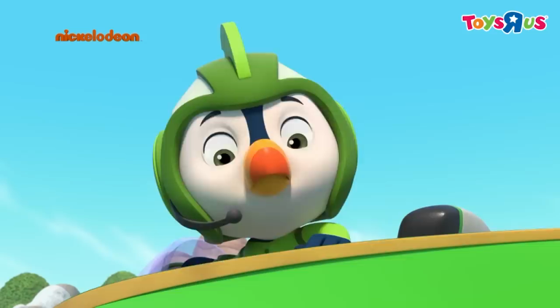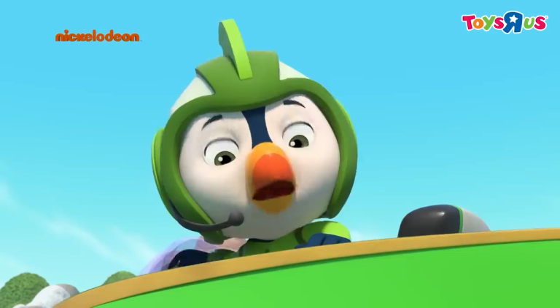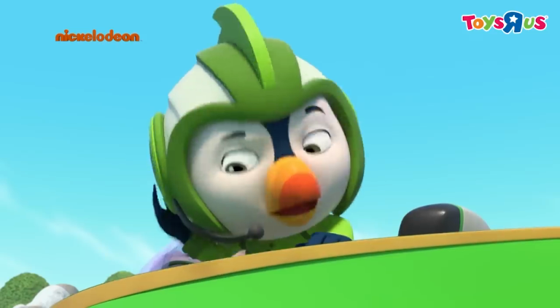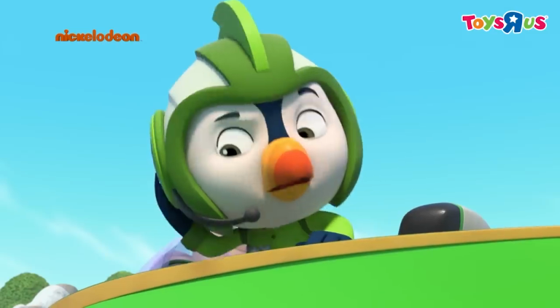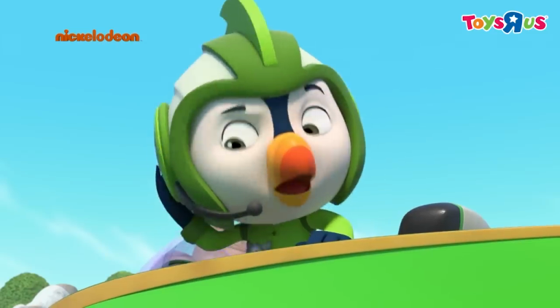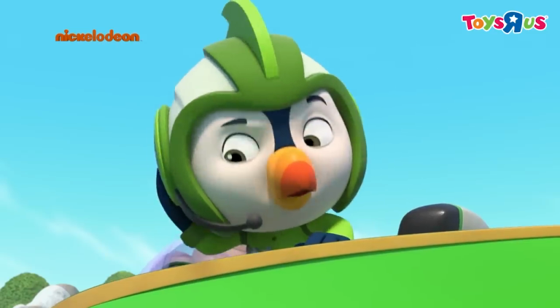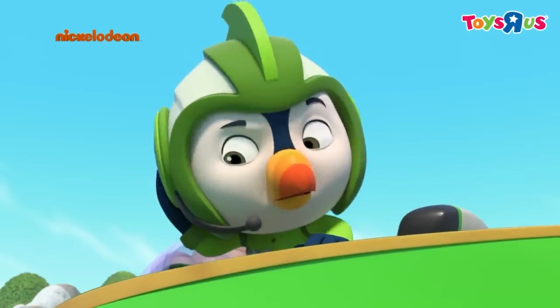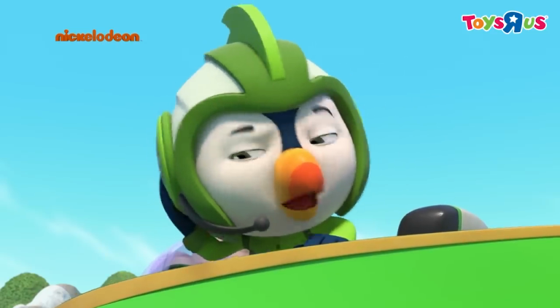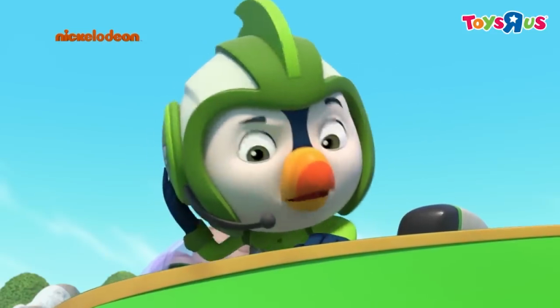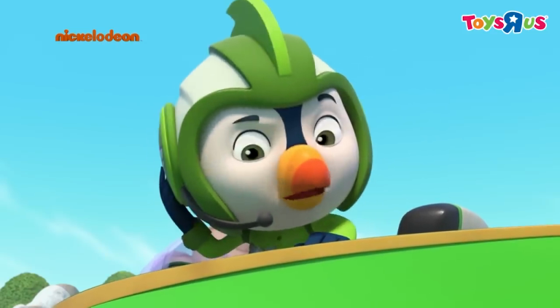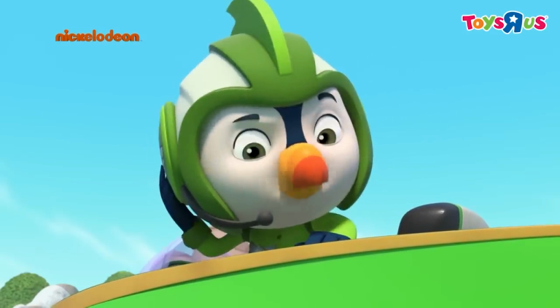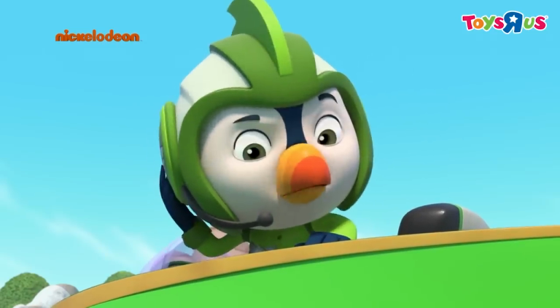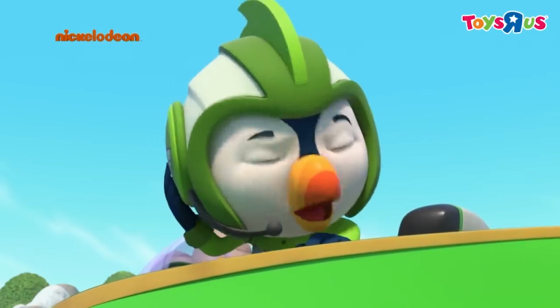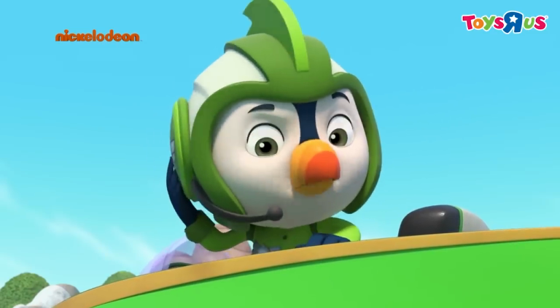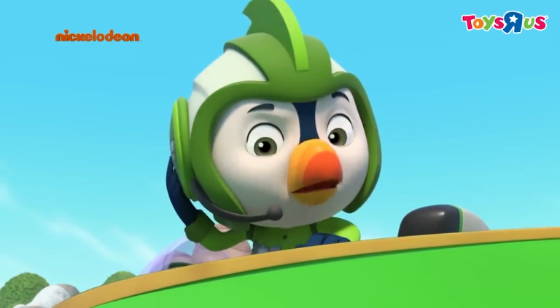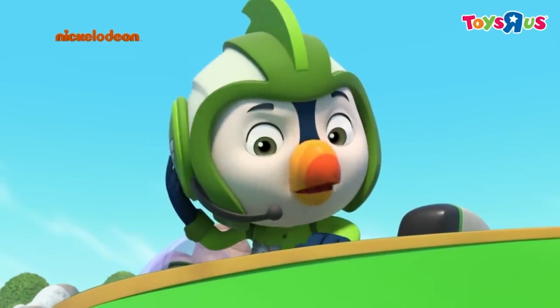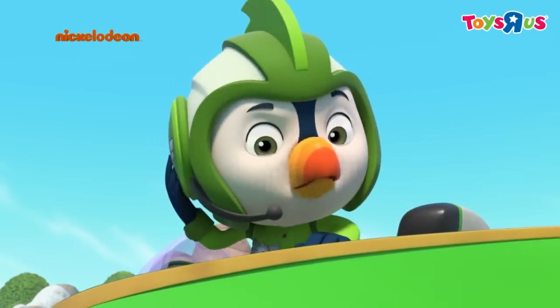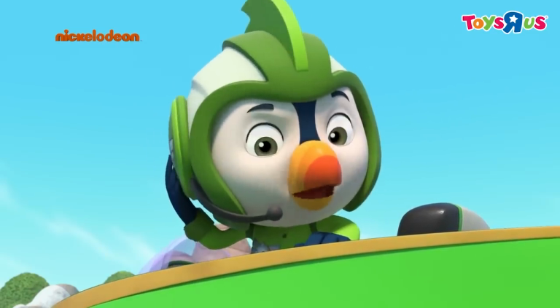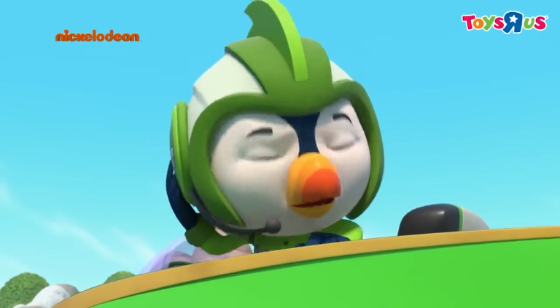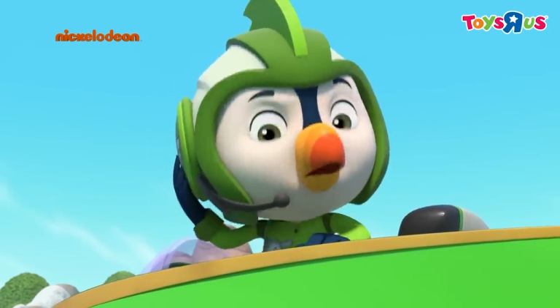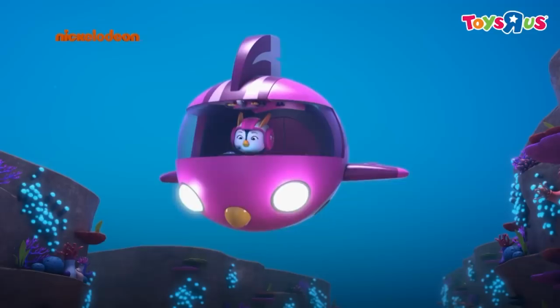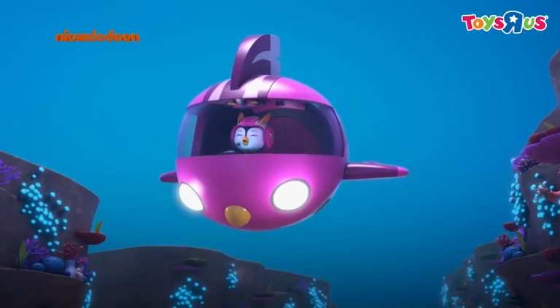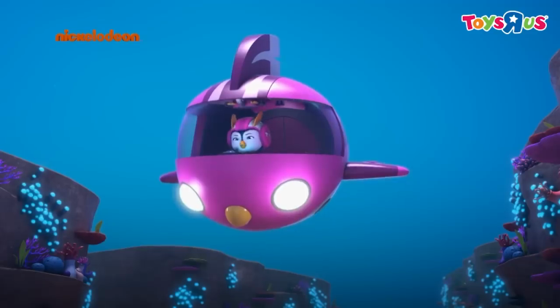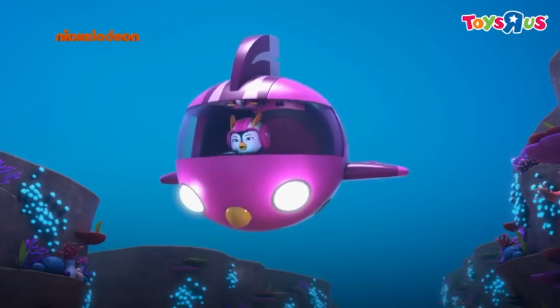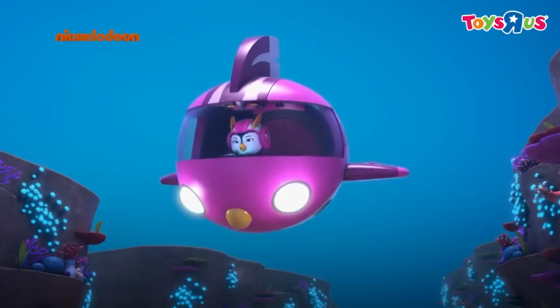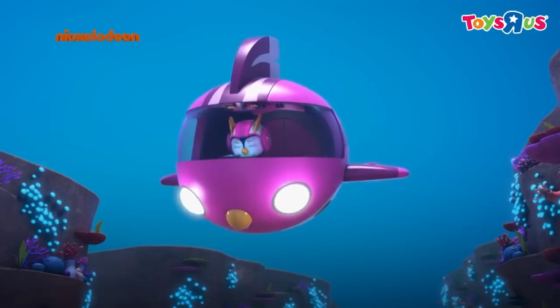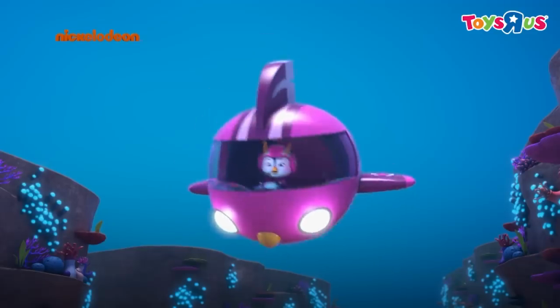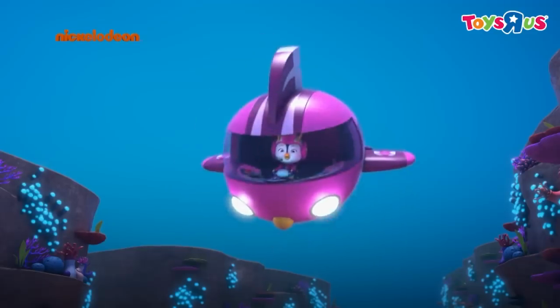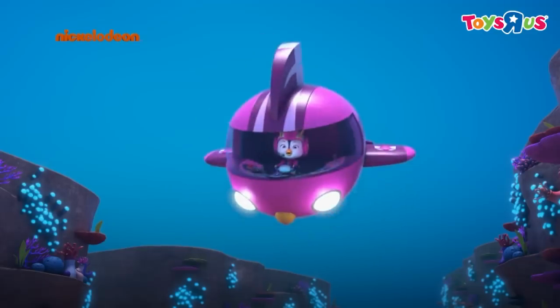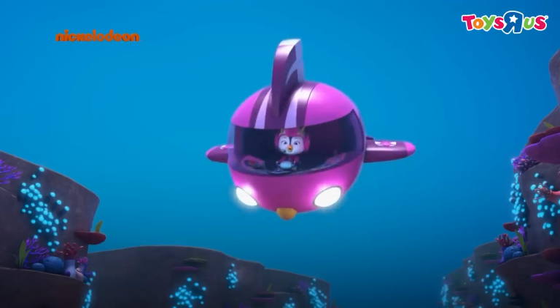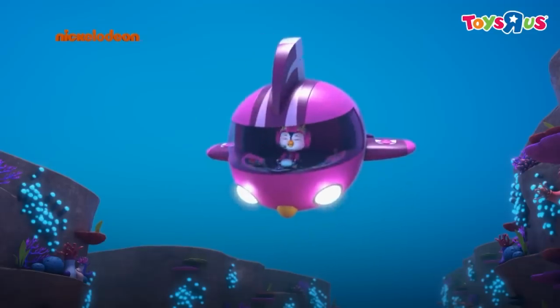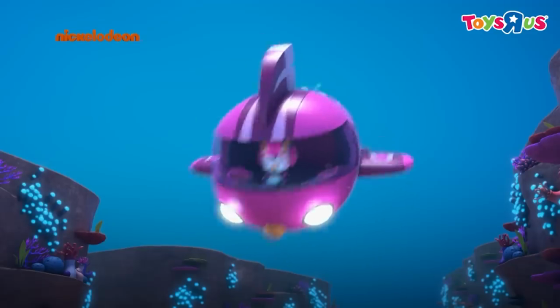Penny, look out! Batty's in Chomps' sub and he's heading for the treasure! He won't beat me to the treasure!